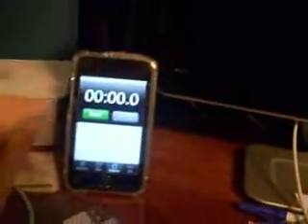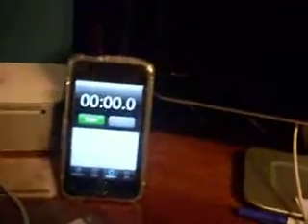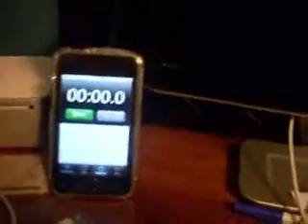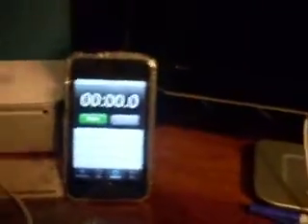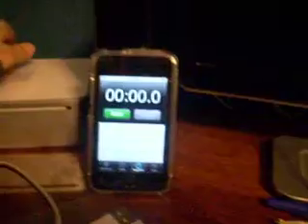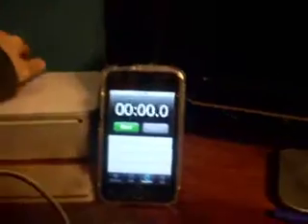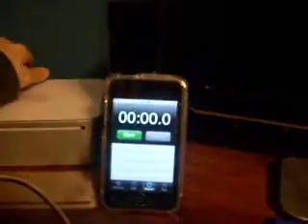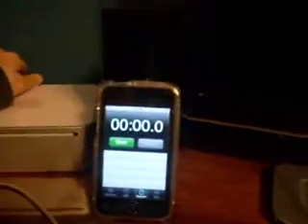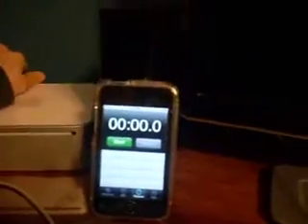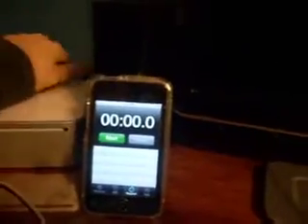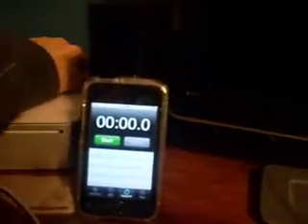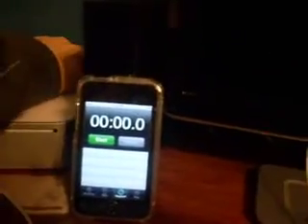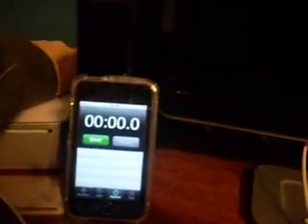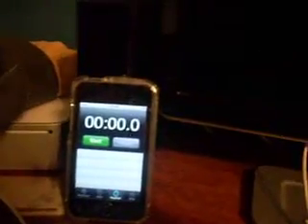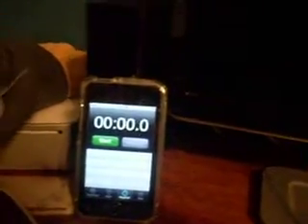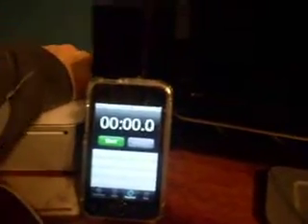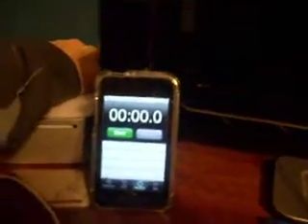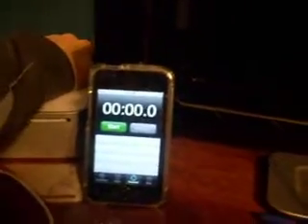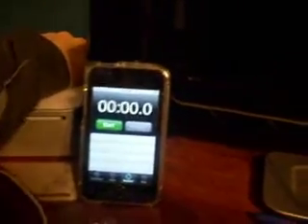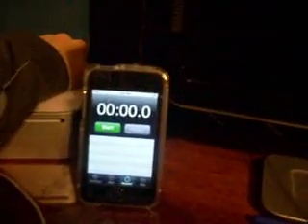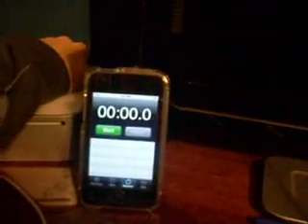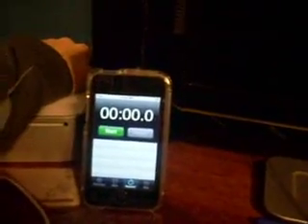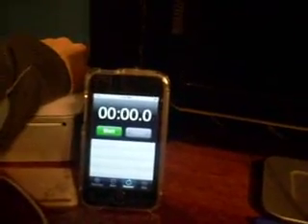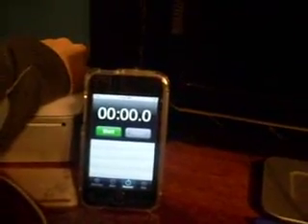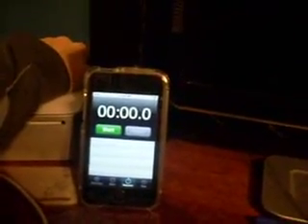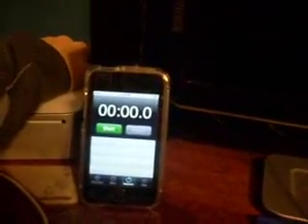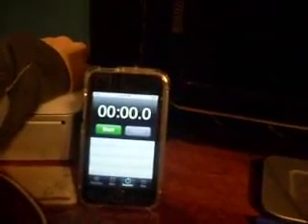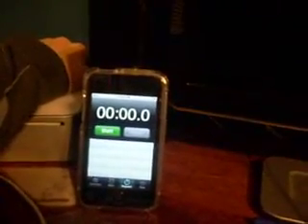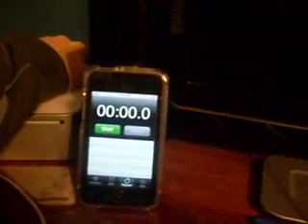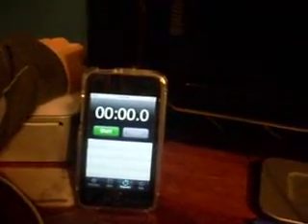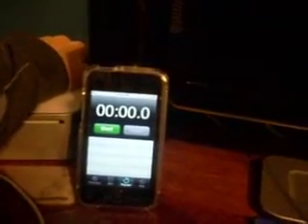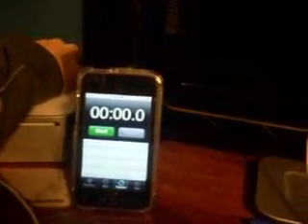Okay, I'm going to hit the button now. Ready, set, go.